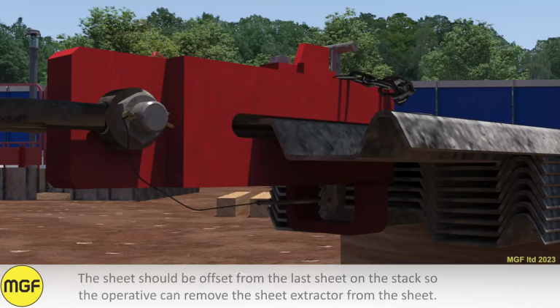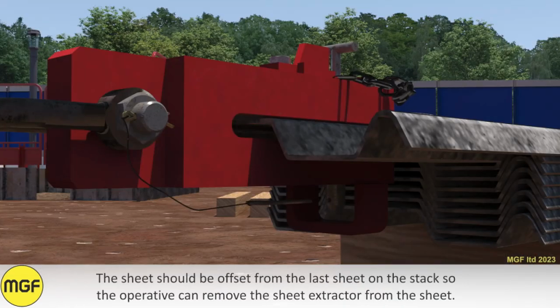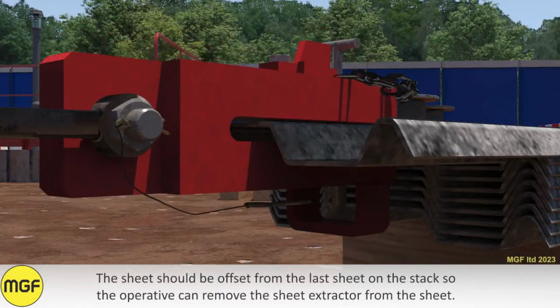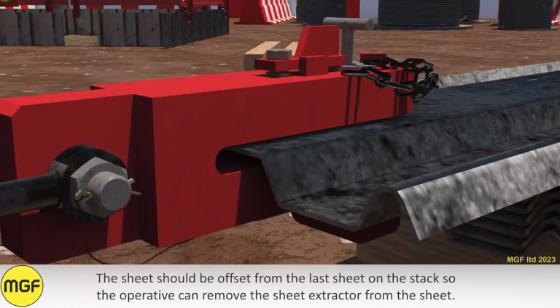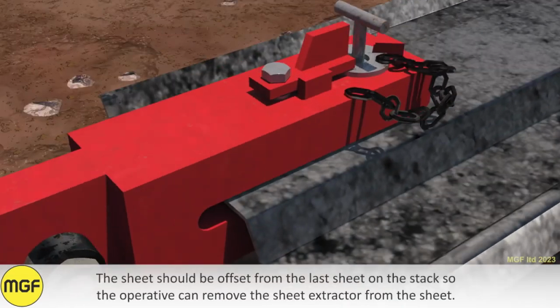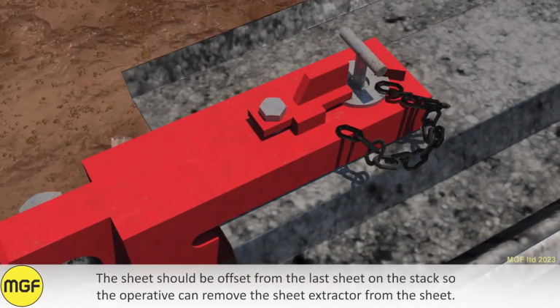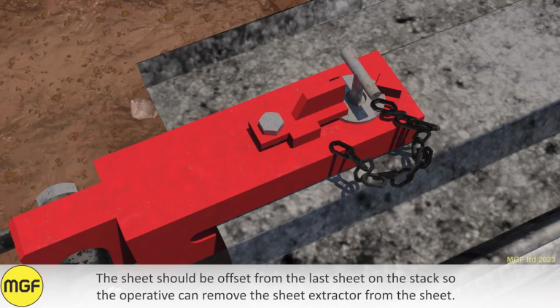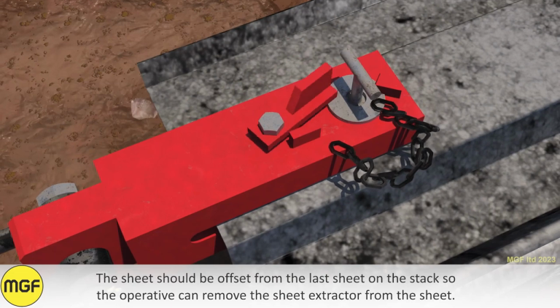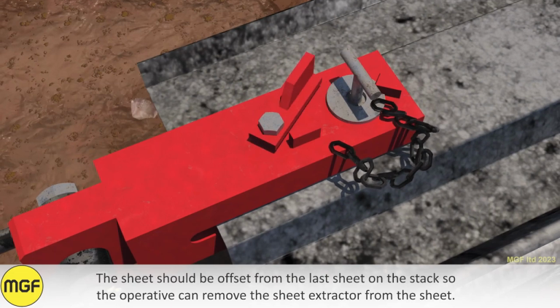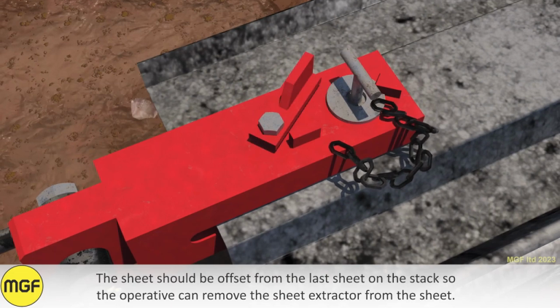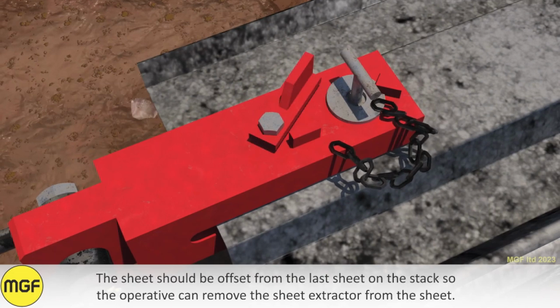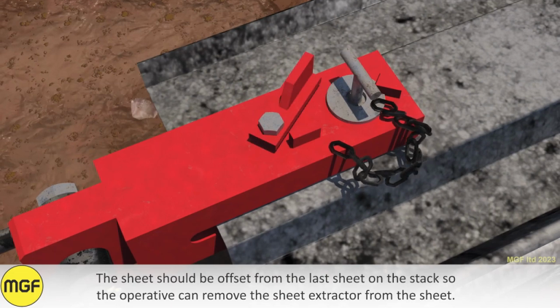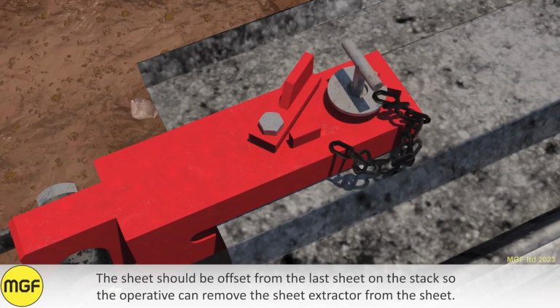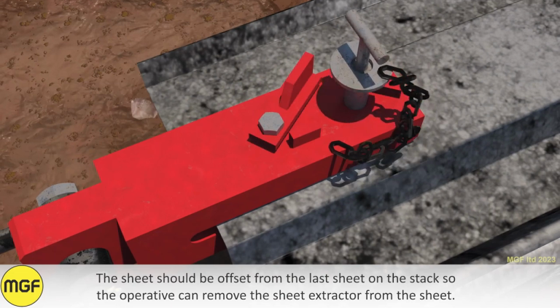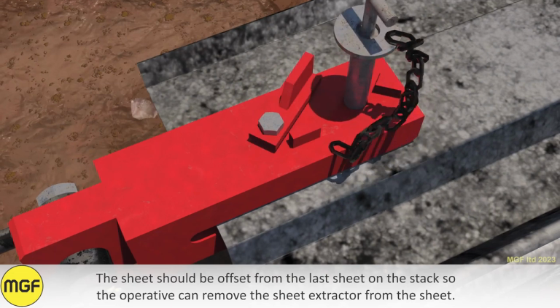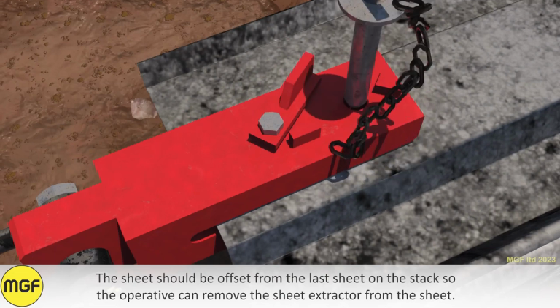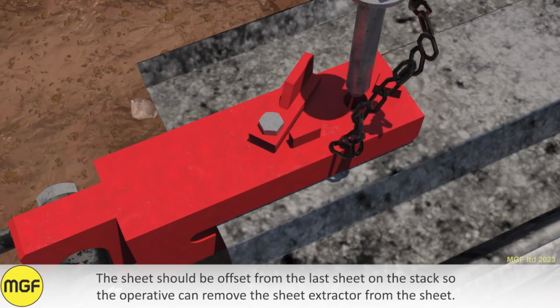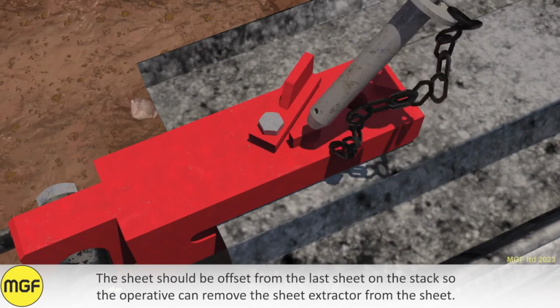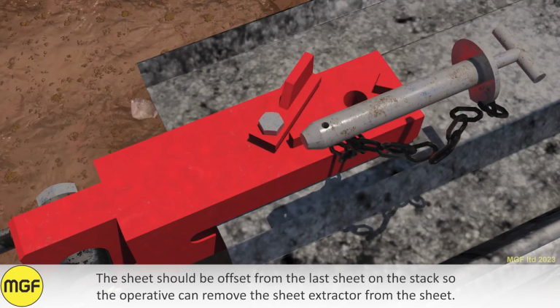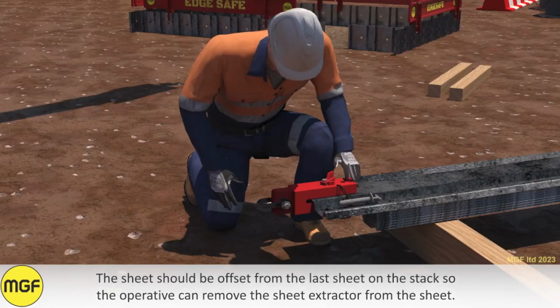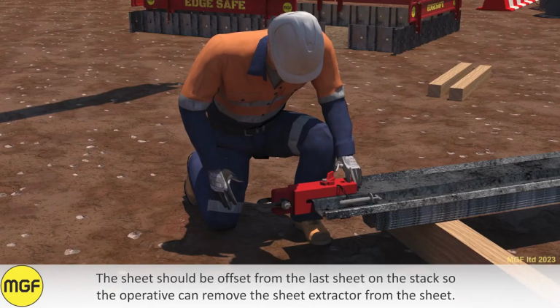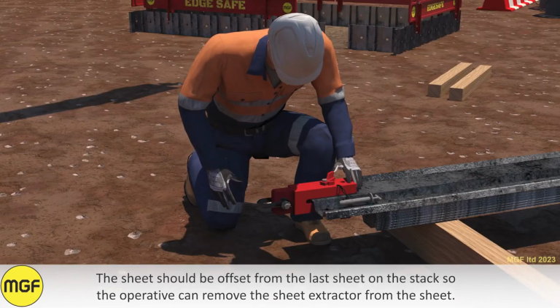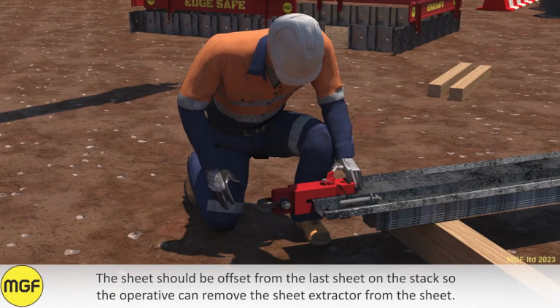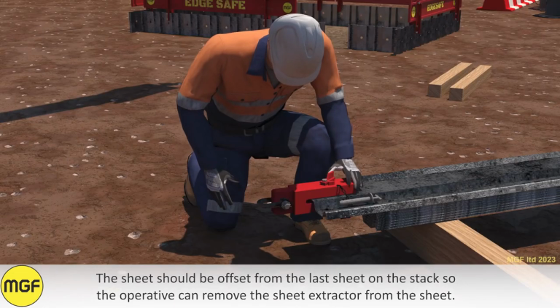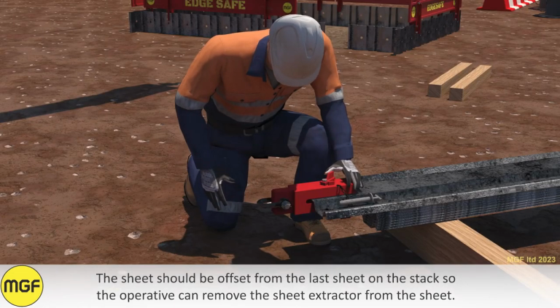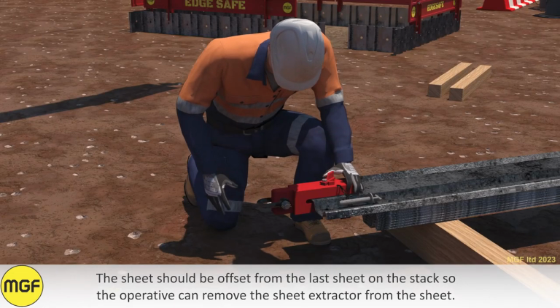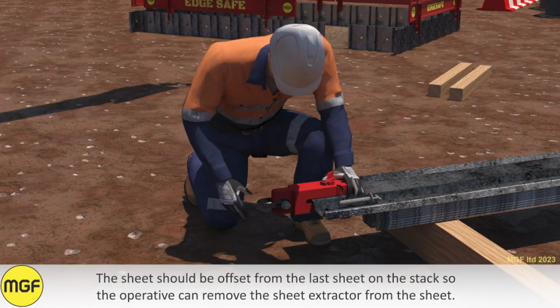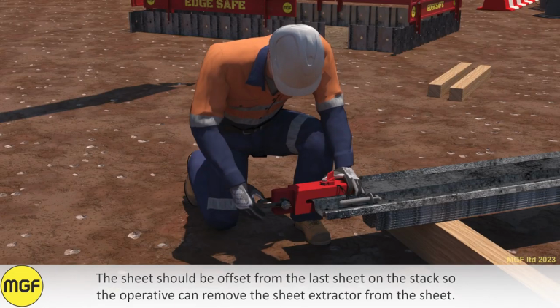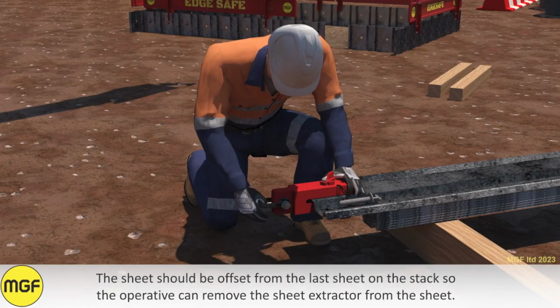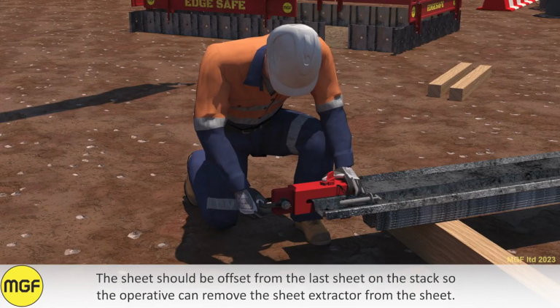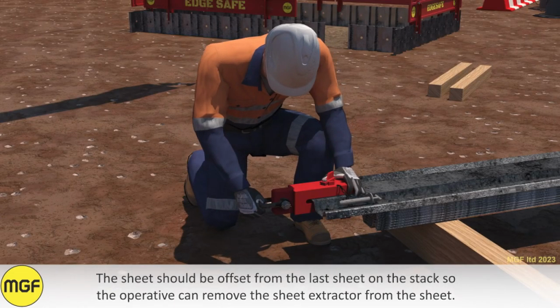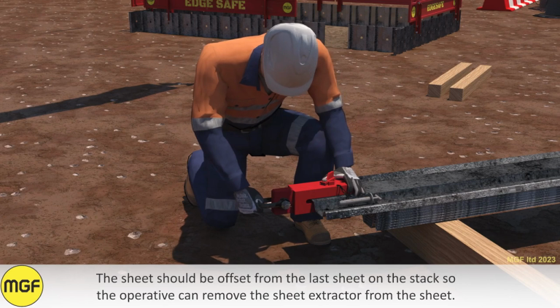The sheet should be offset from the last sheet on the stack so the operative can remove the sheet extractor from the sheet.